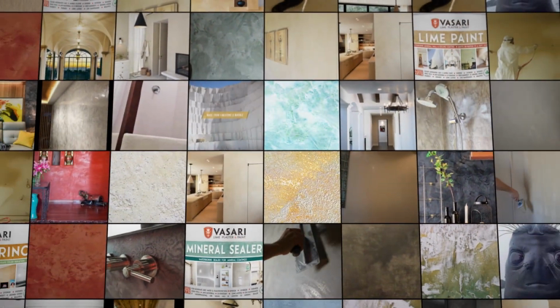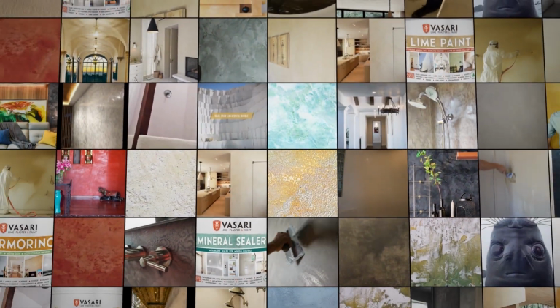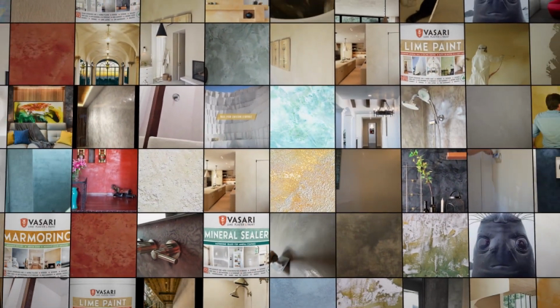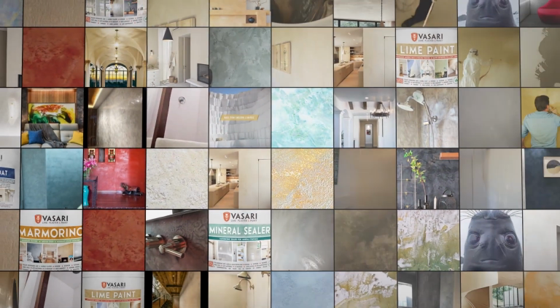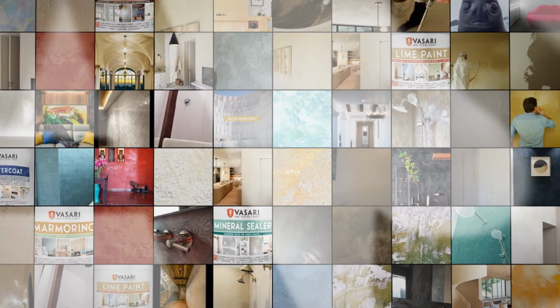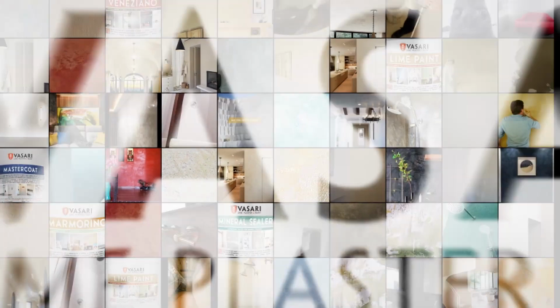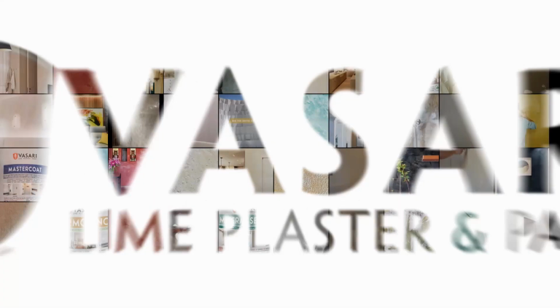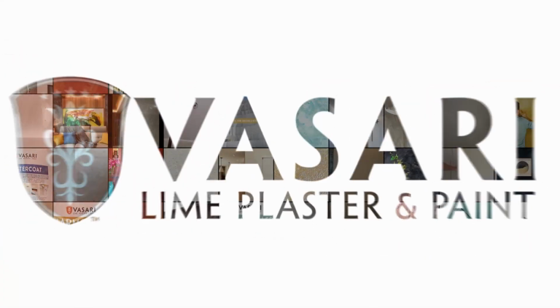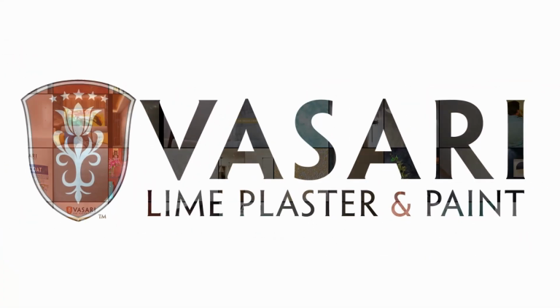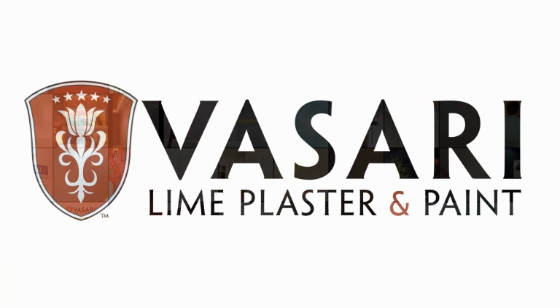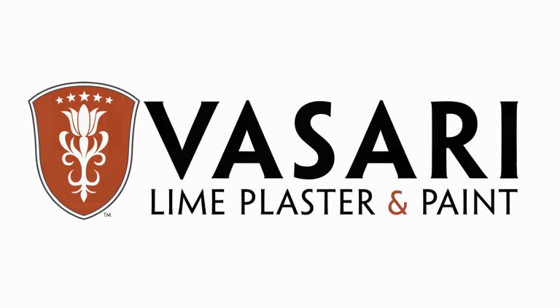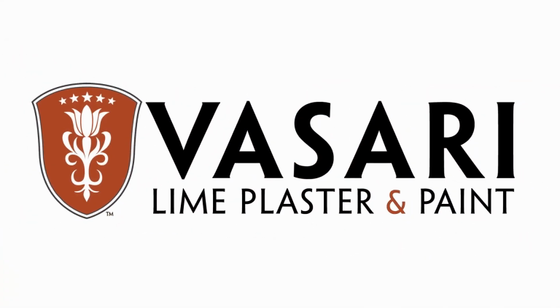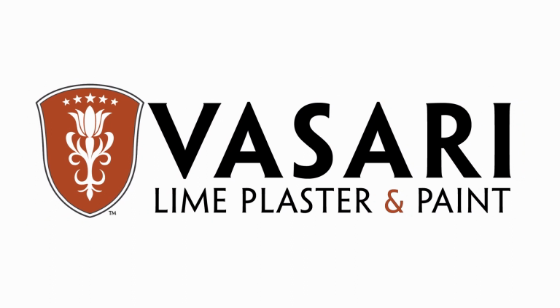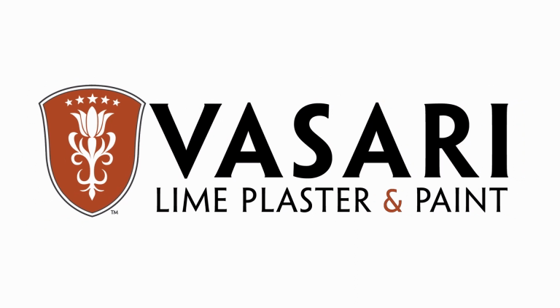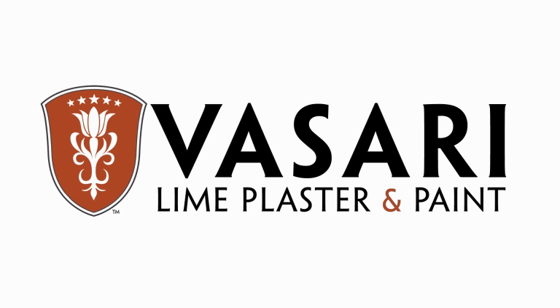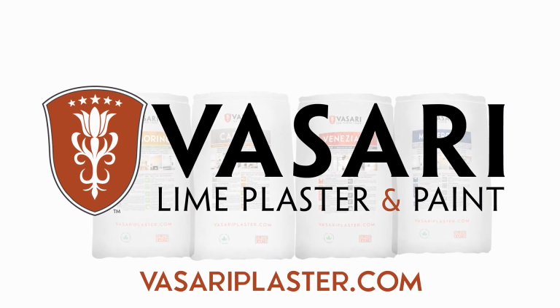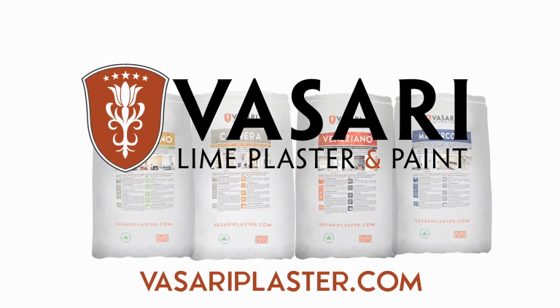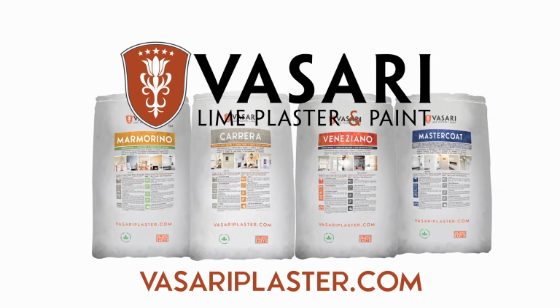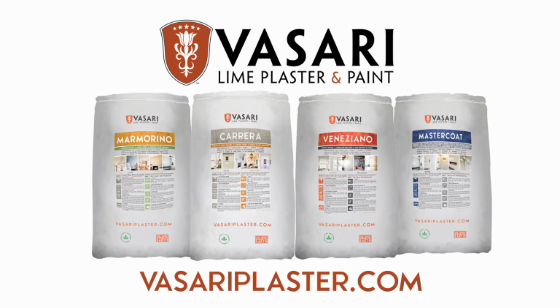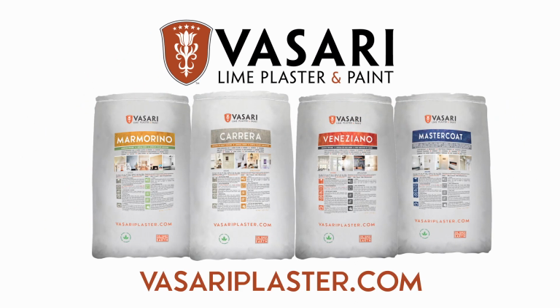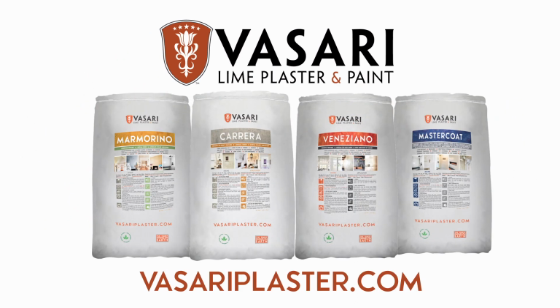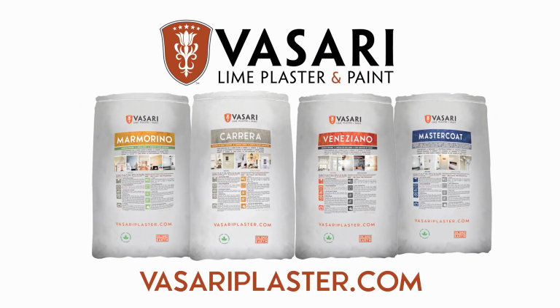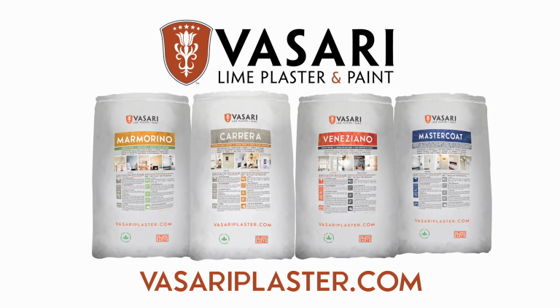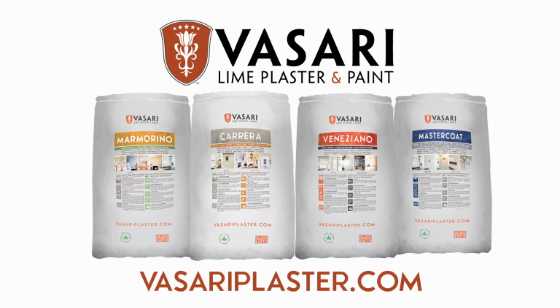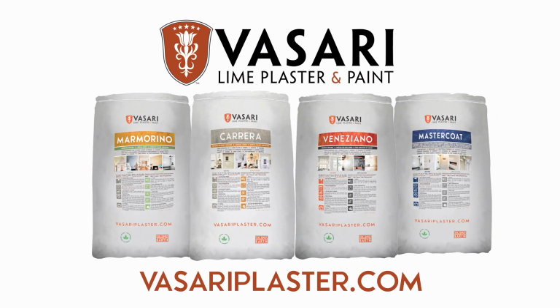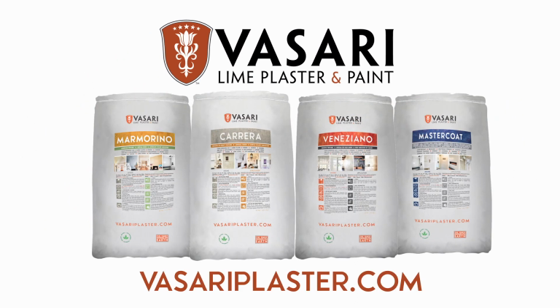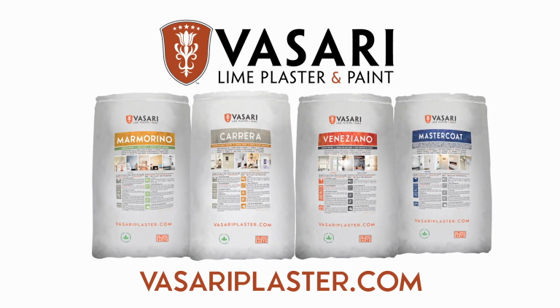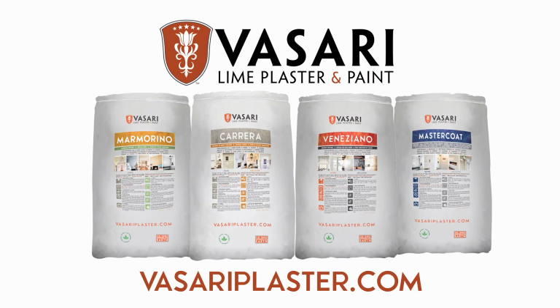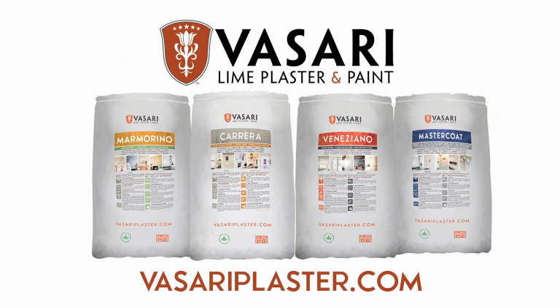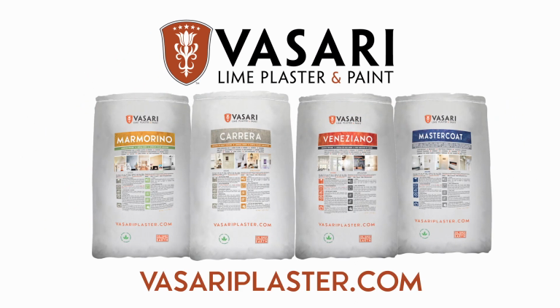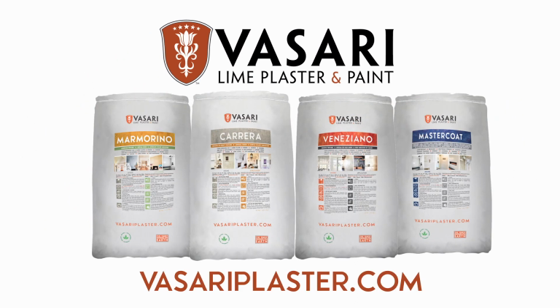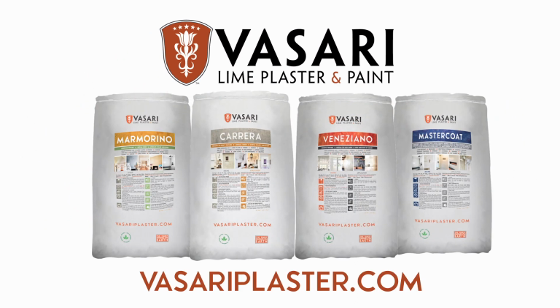For ordering materials, inspiration, and much more, visit us at fasariplaster.com. Enjoy!